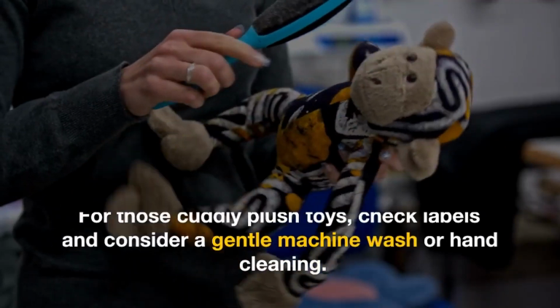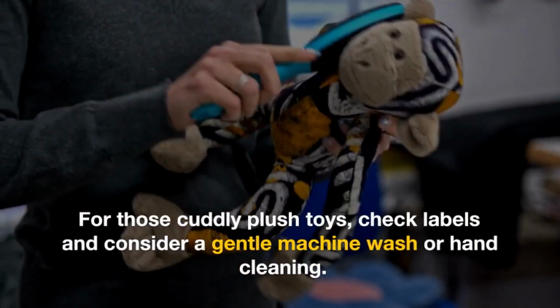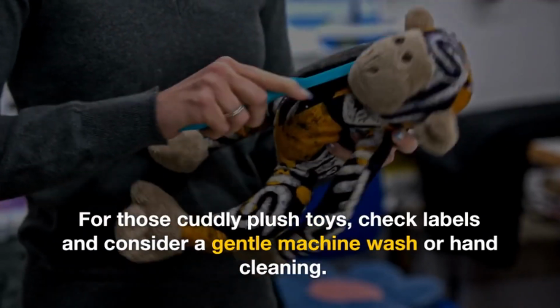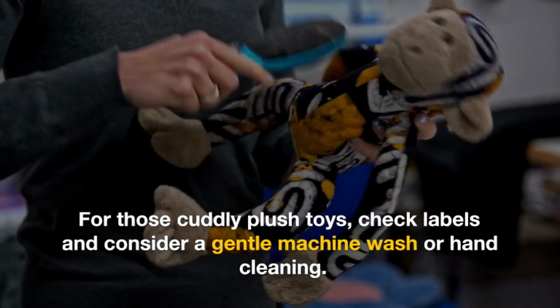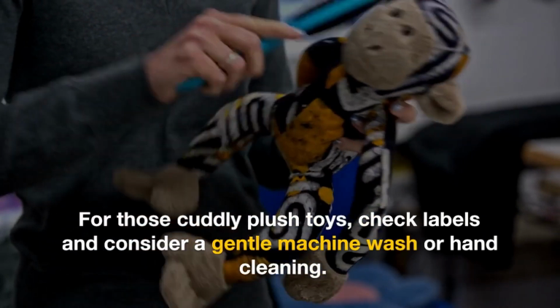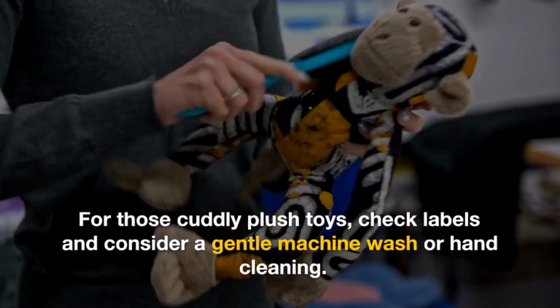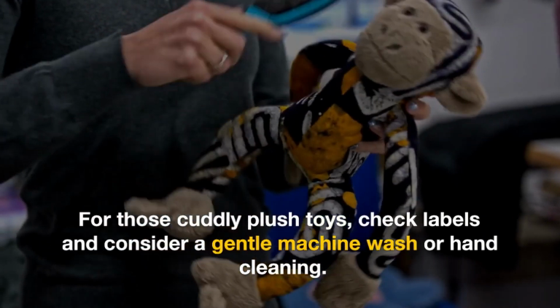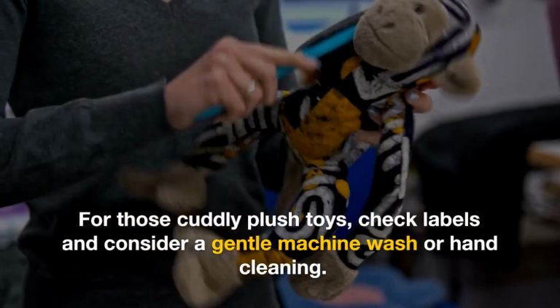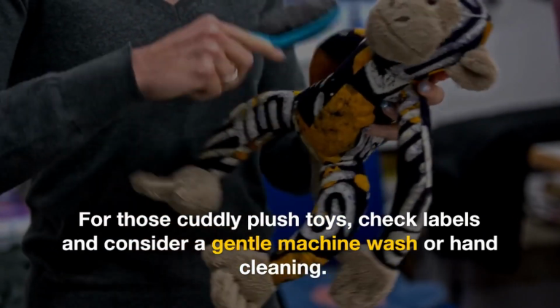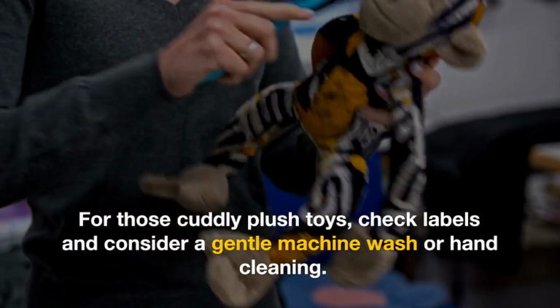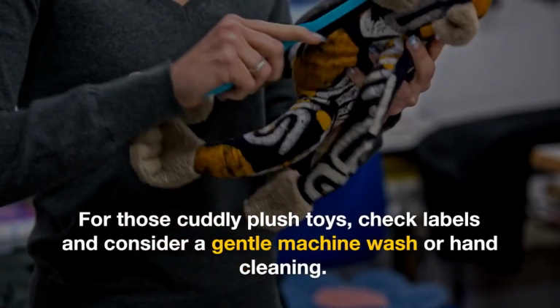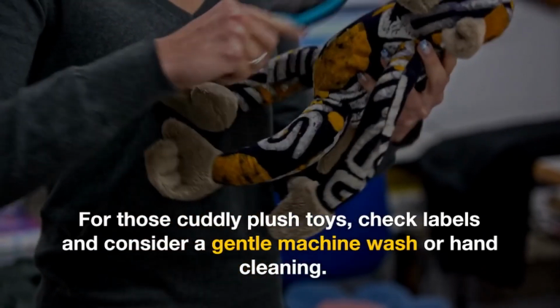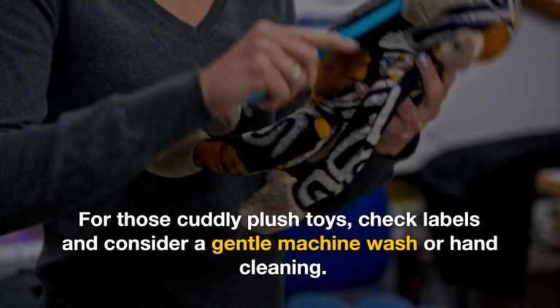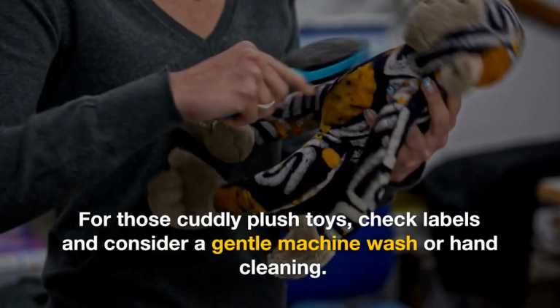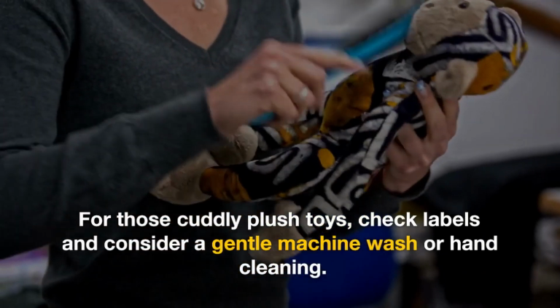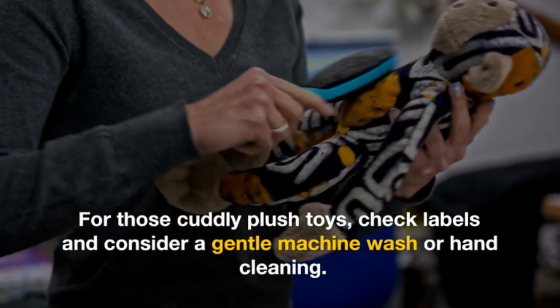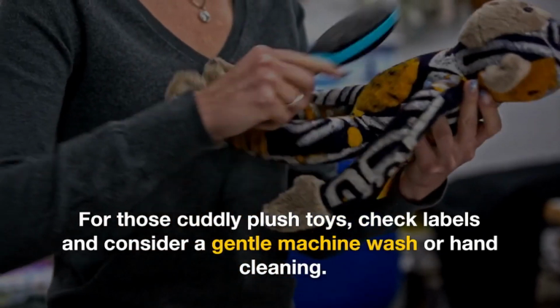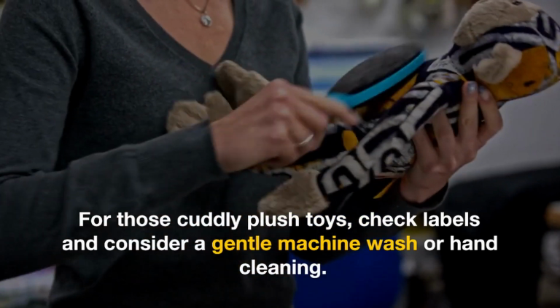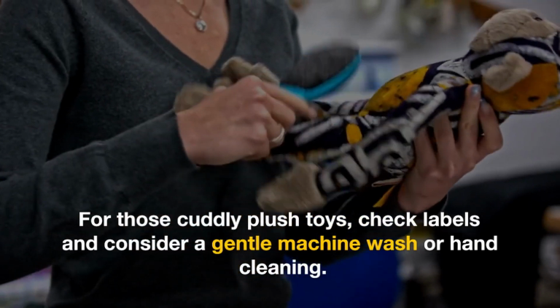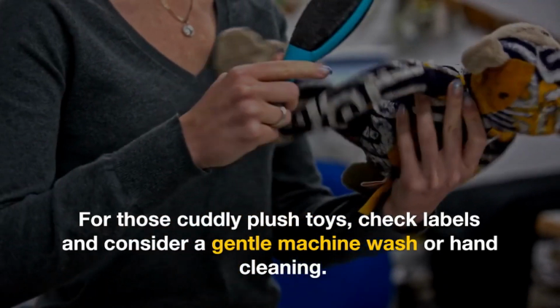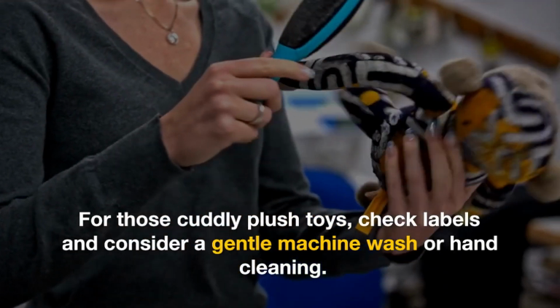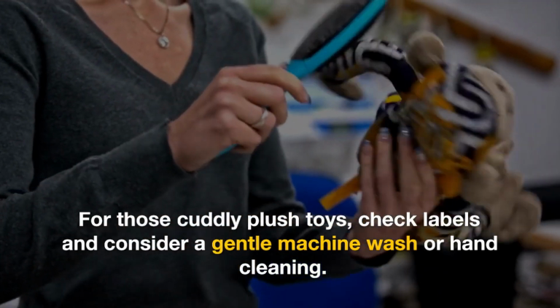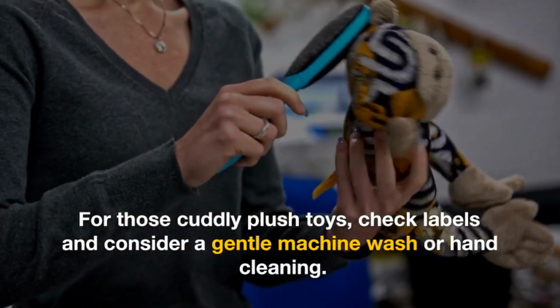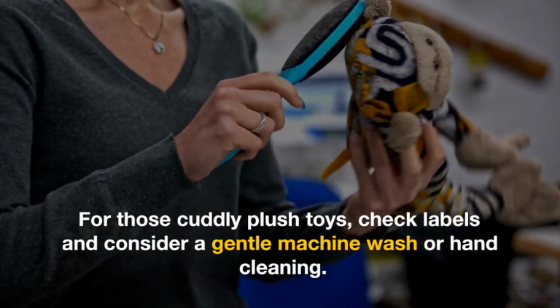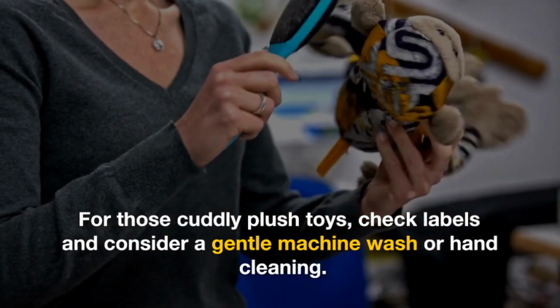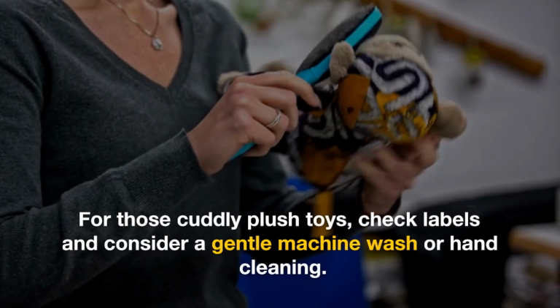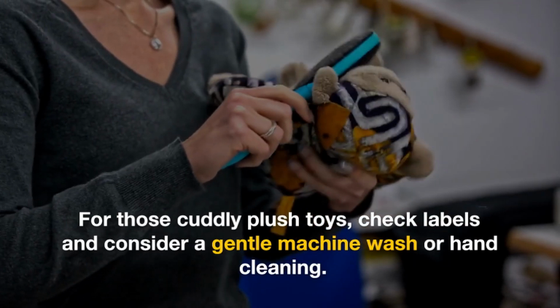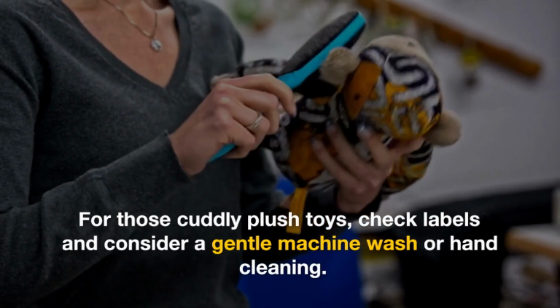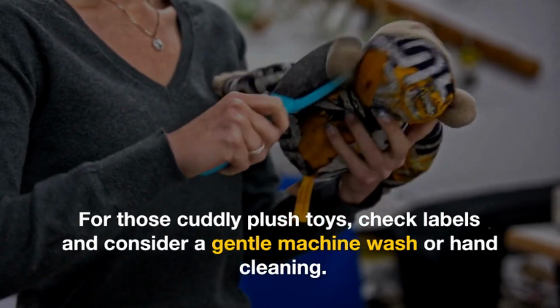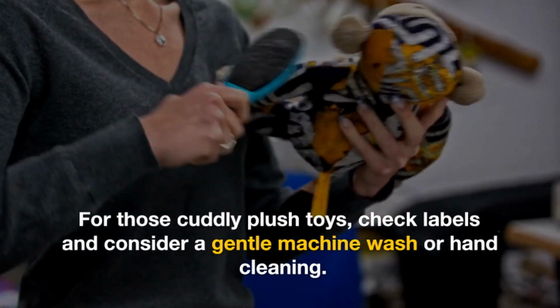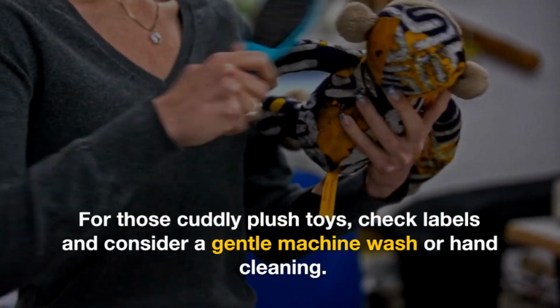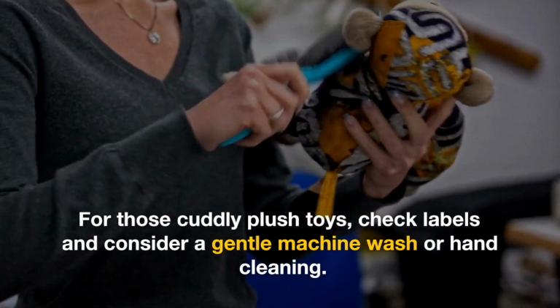For those cuddly plush toys, check labels and consider a gentle machine wash or hand cleaning.